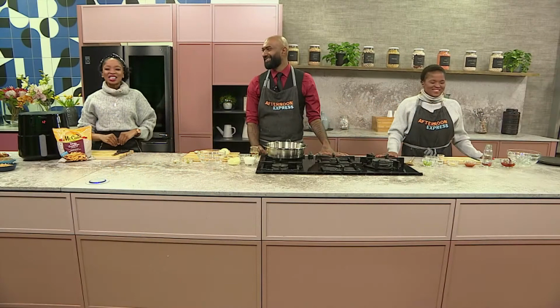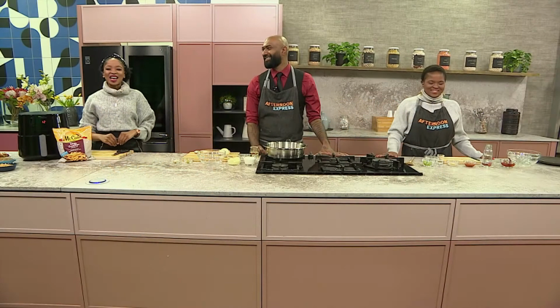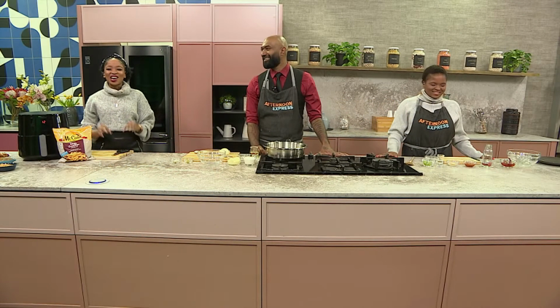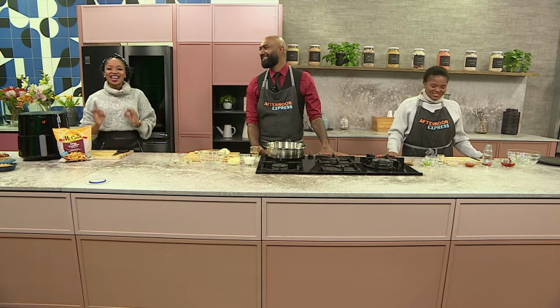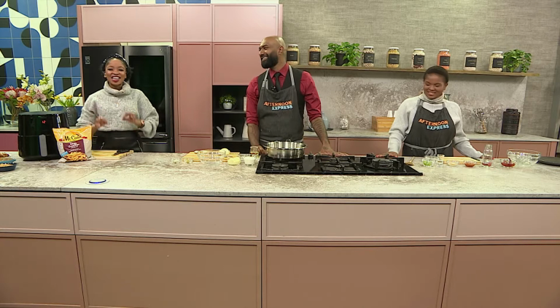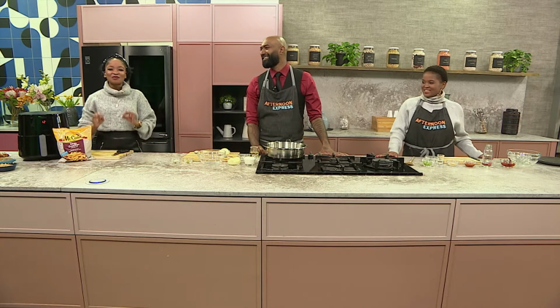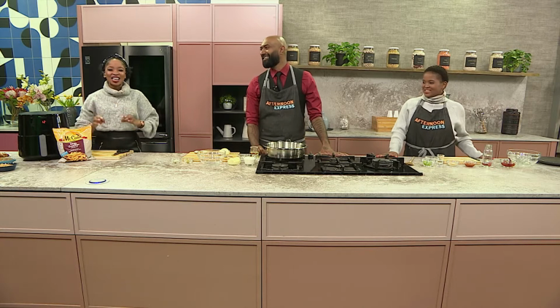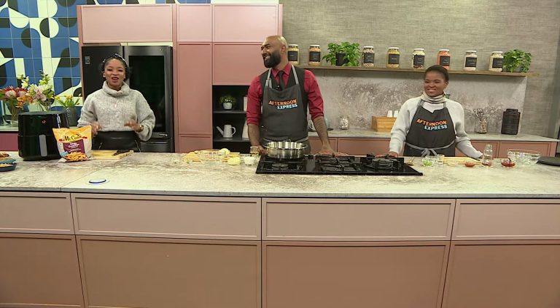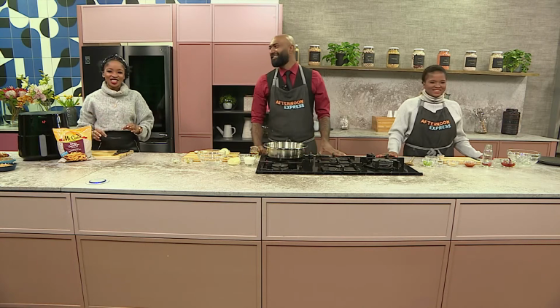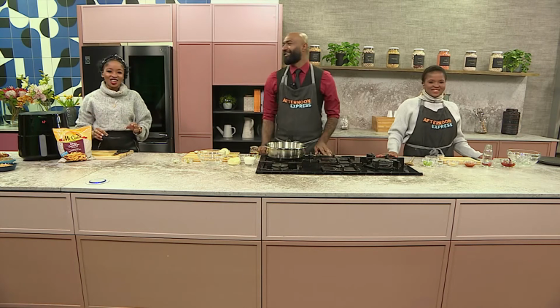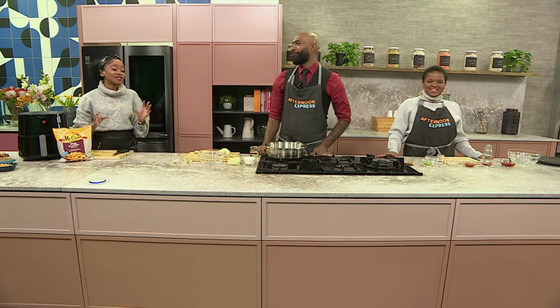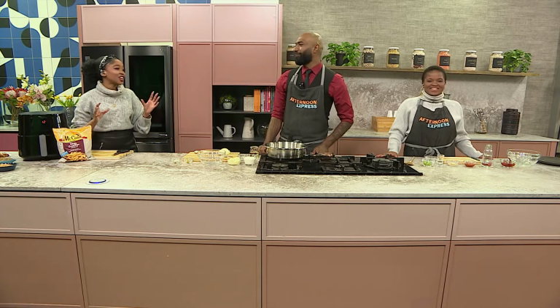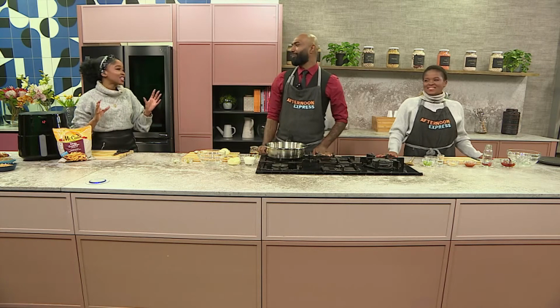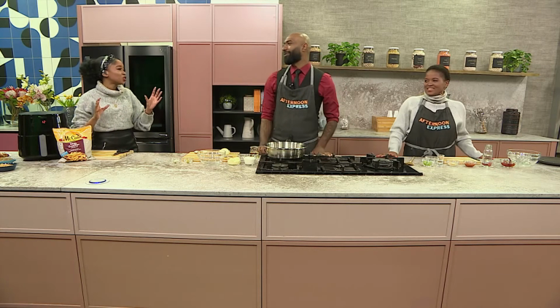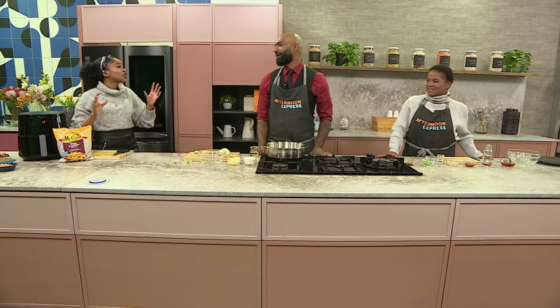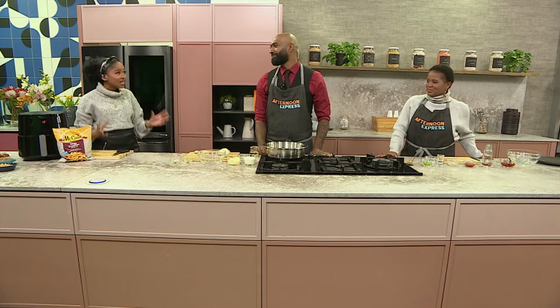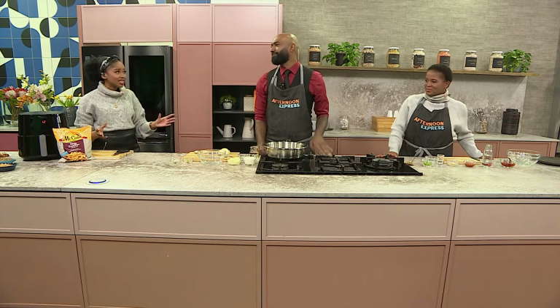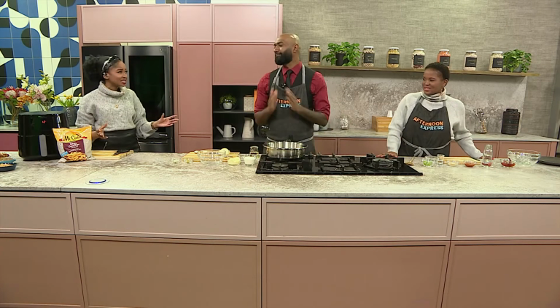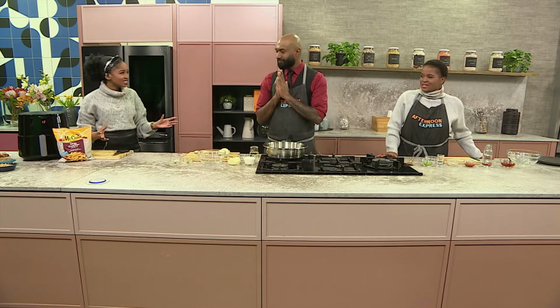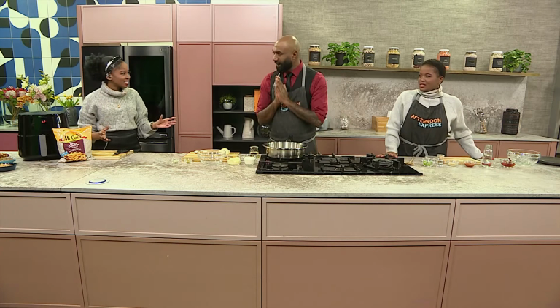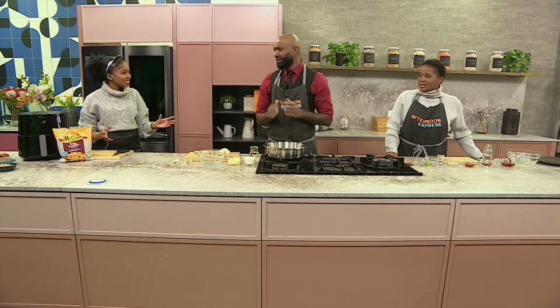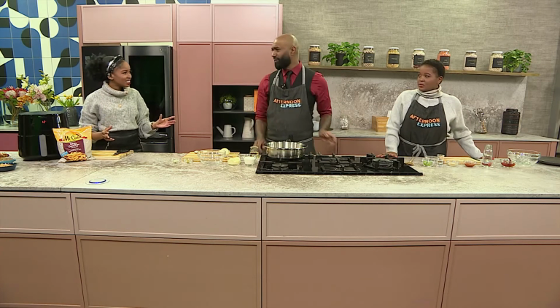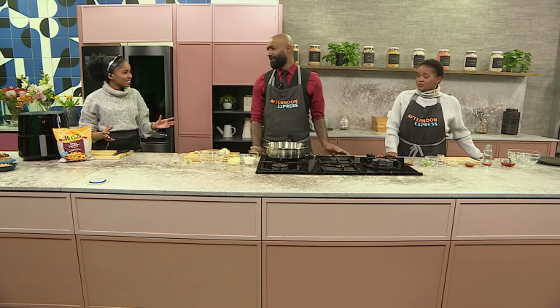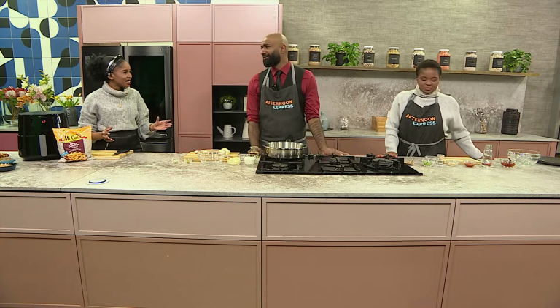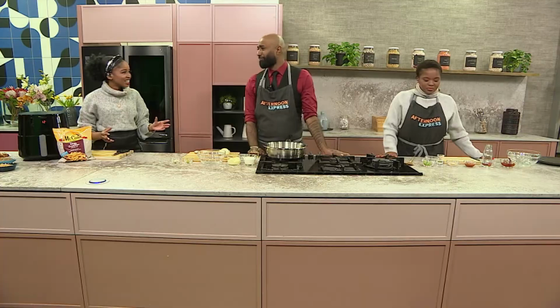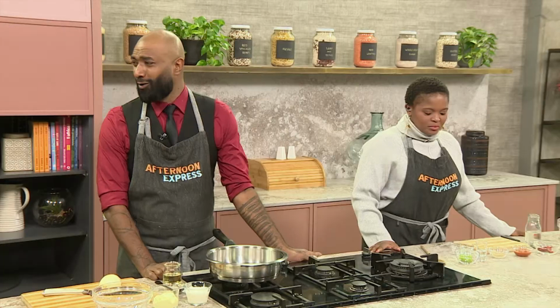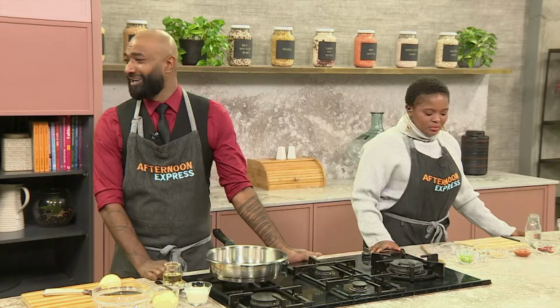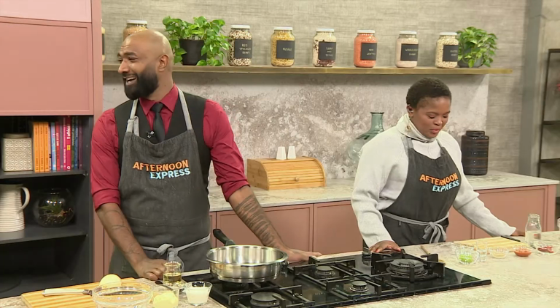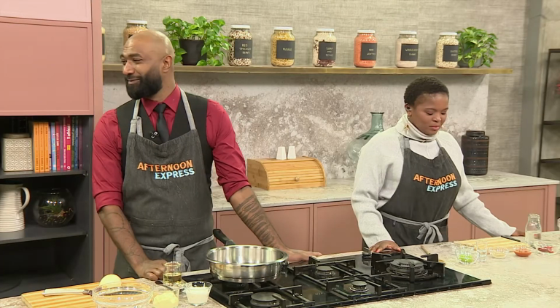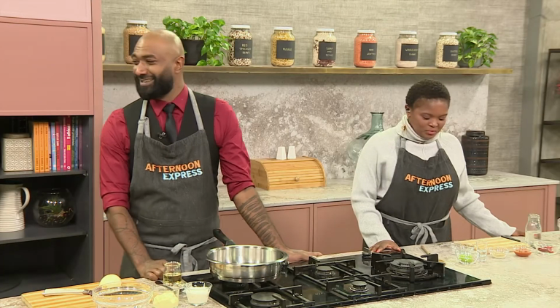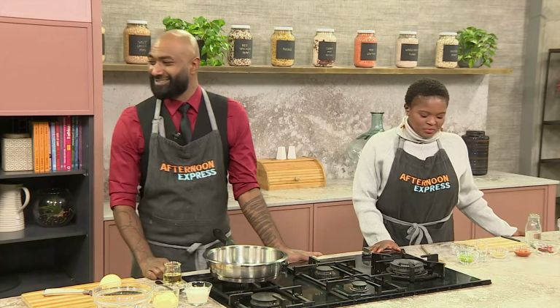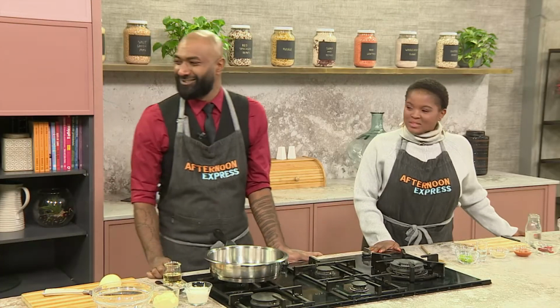Welcome back to our curry-inspired masterclass. Chef Dion, I think we're doing incredibly. Oh yes, we are. More than incredible, I think so.